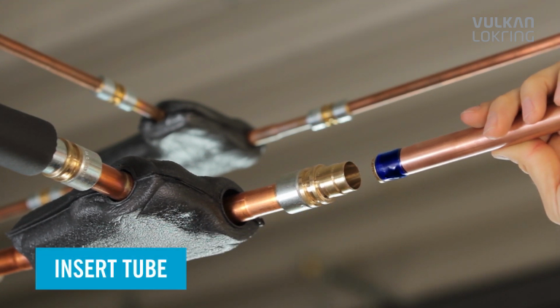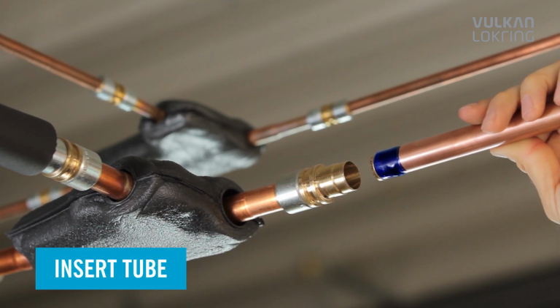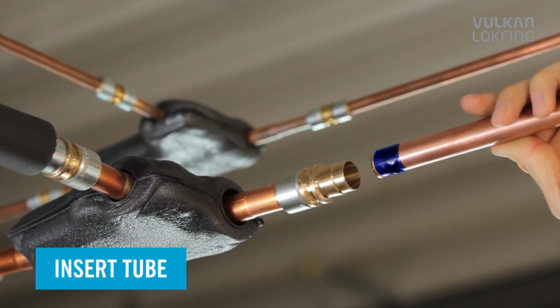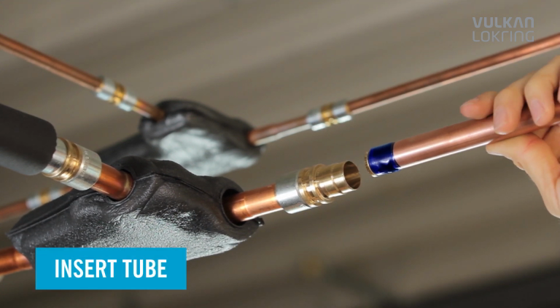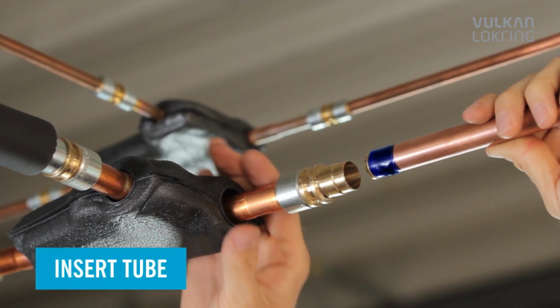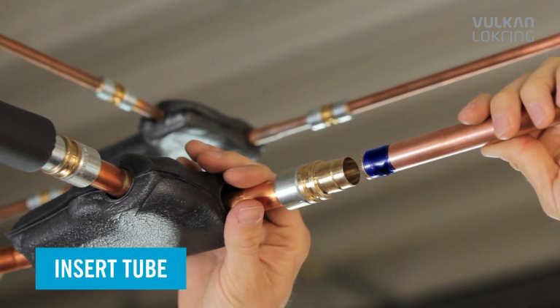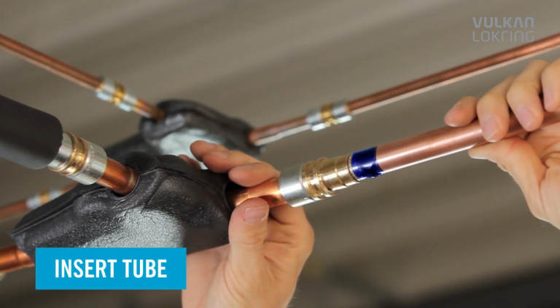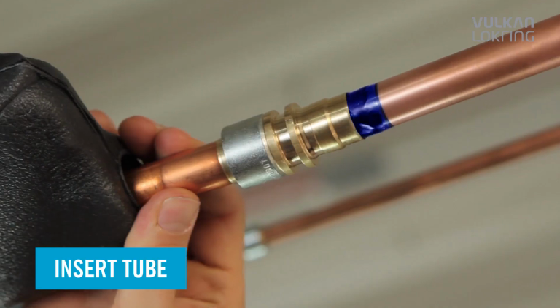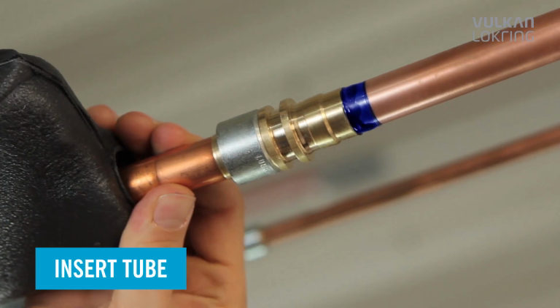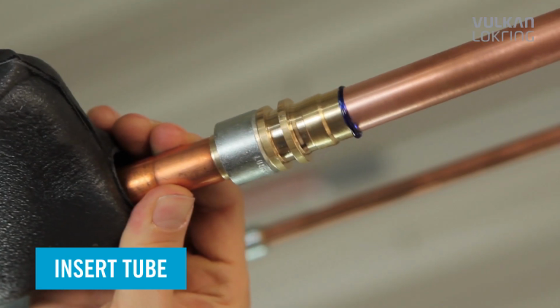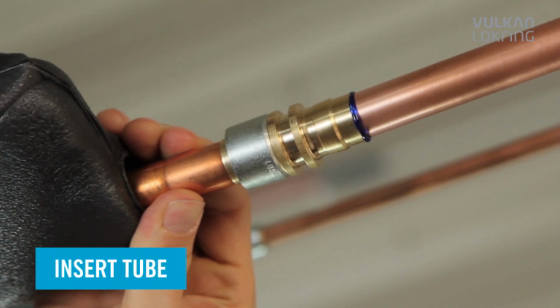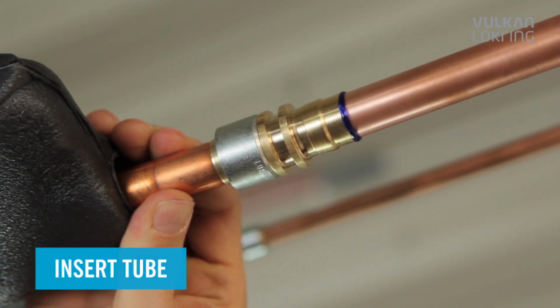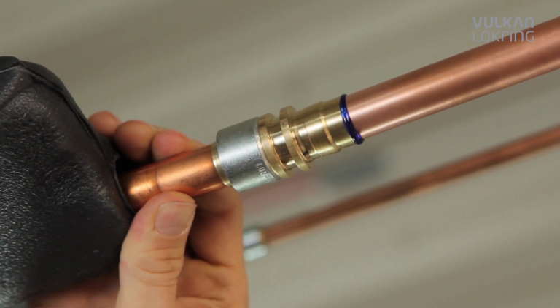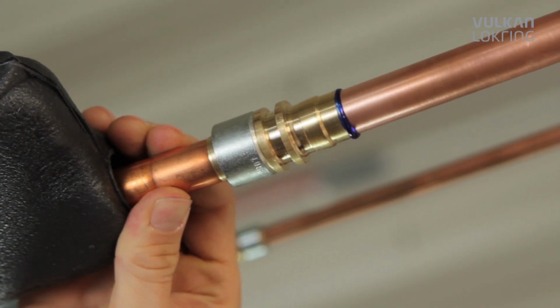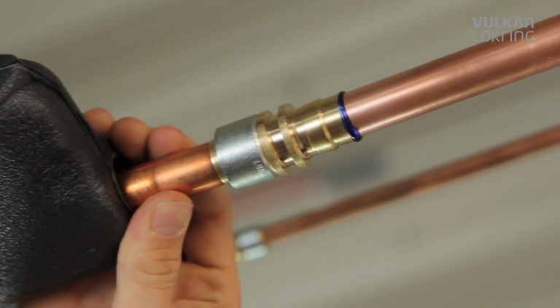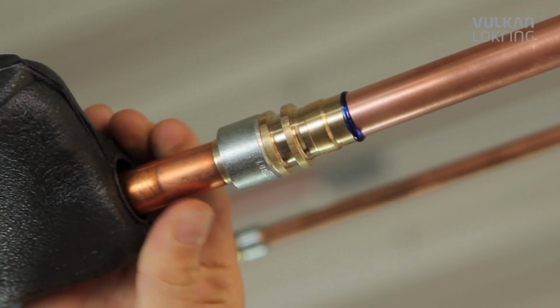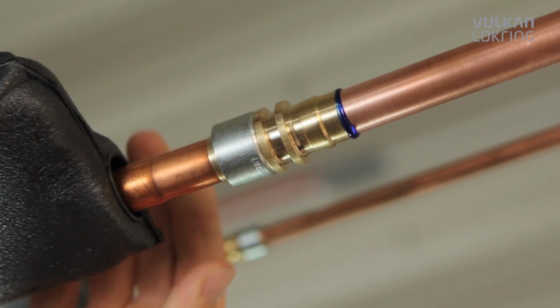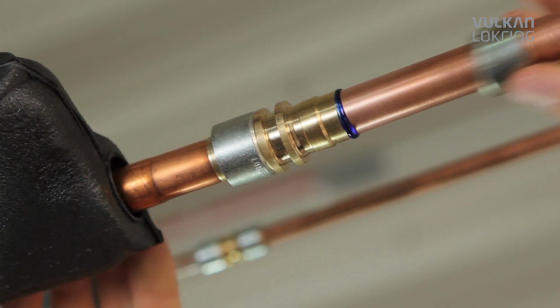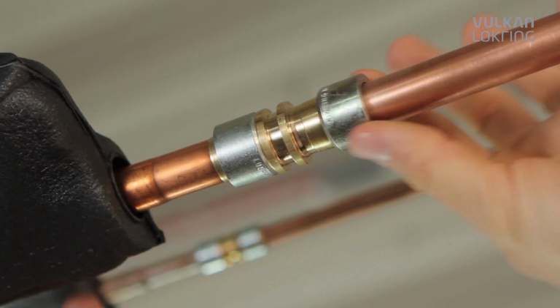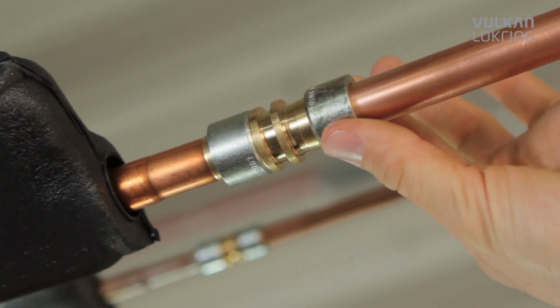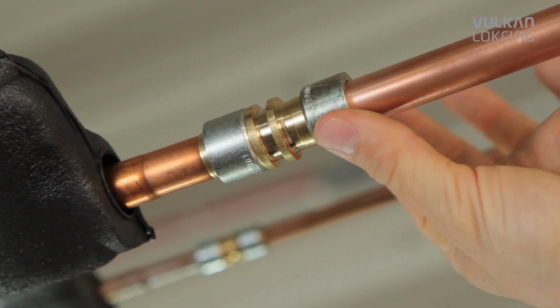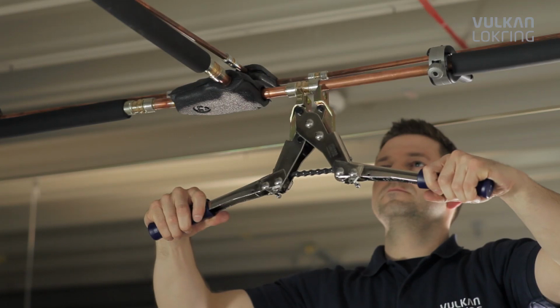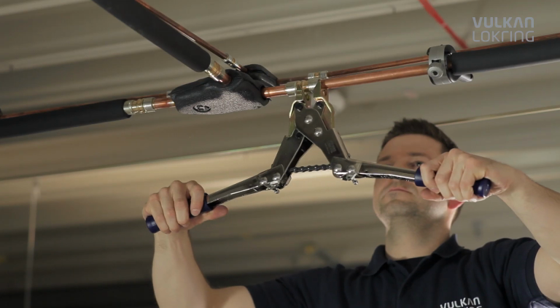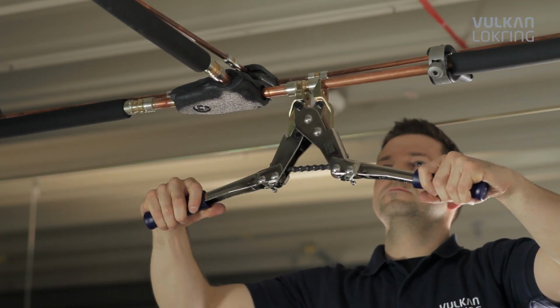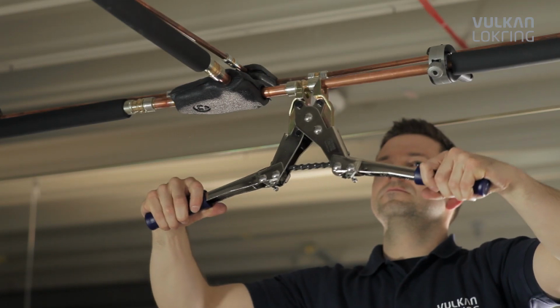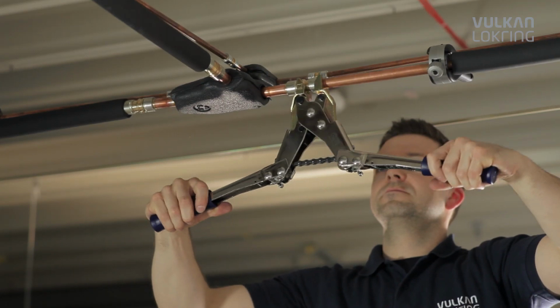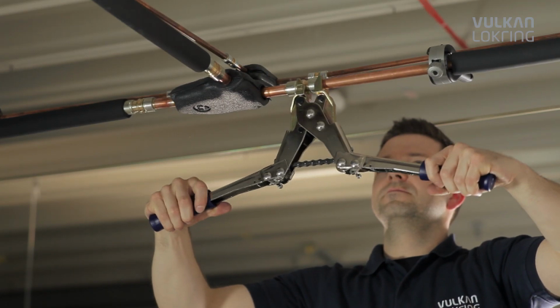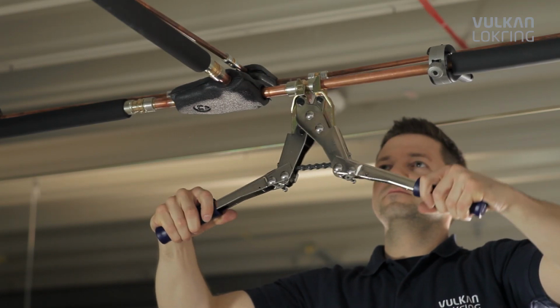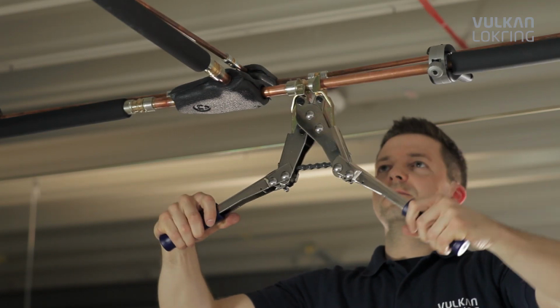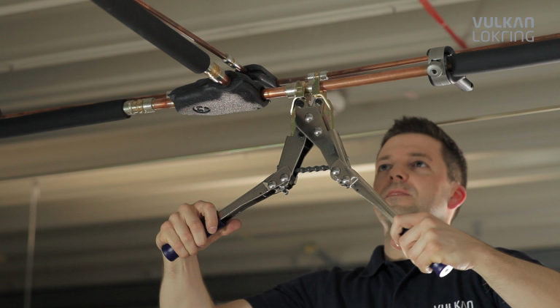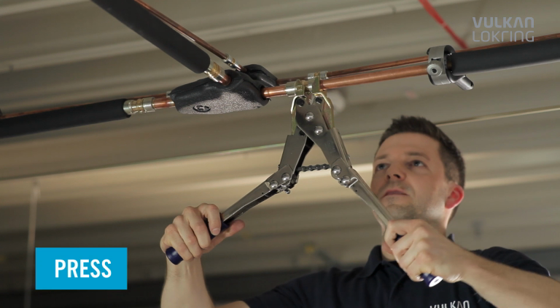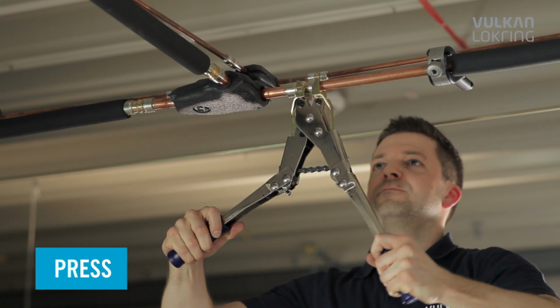Now push the tube end all the way into the connector and press the lock ring onto the connector using the hand assembly tool.